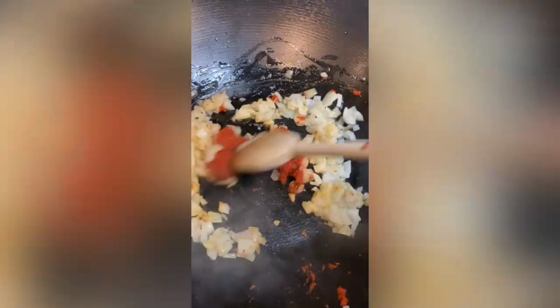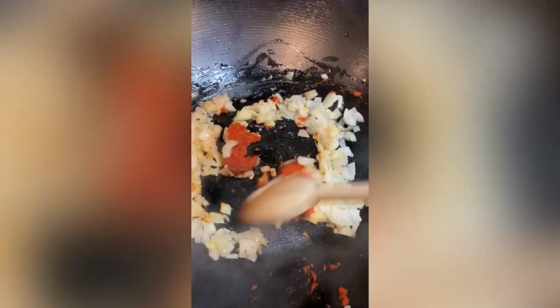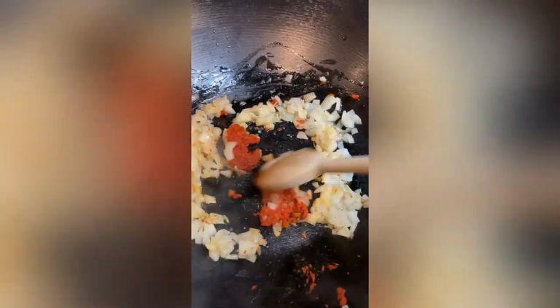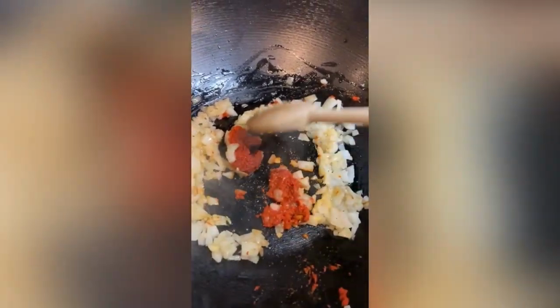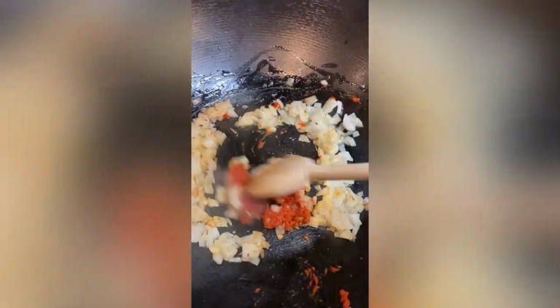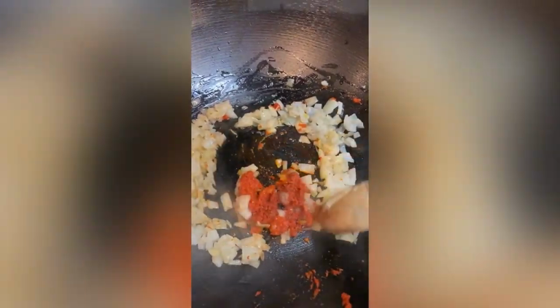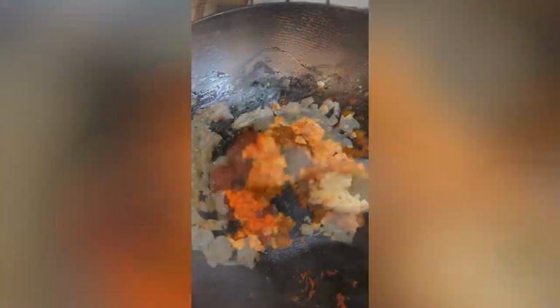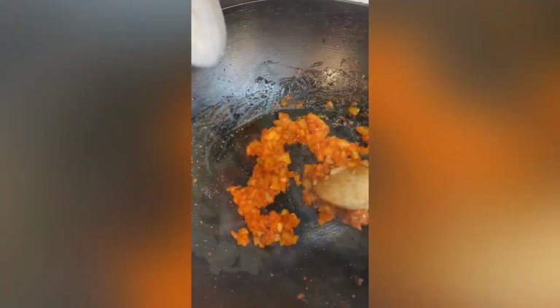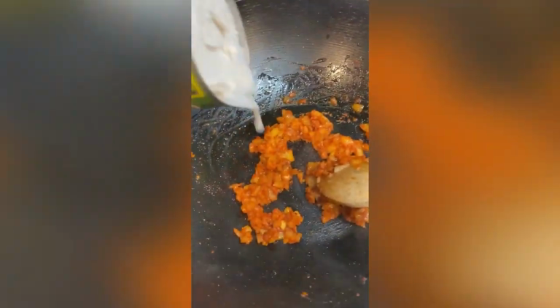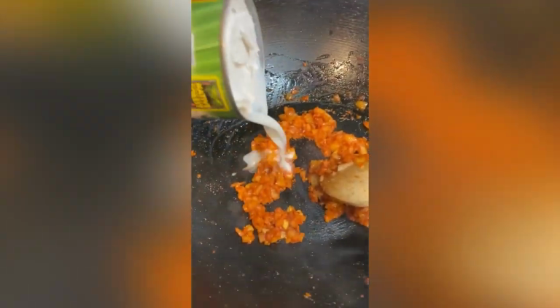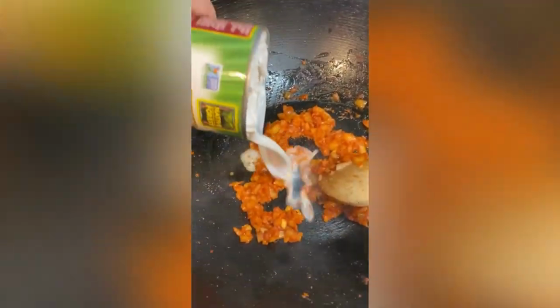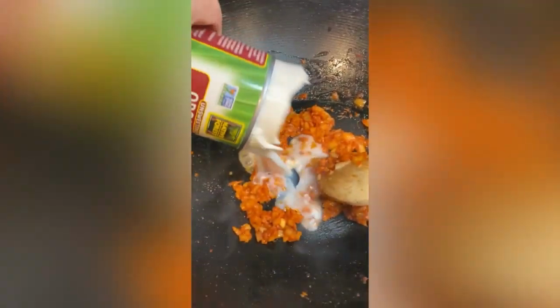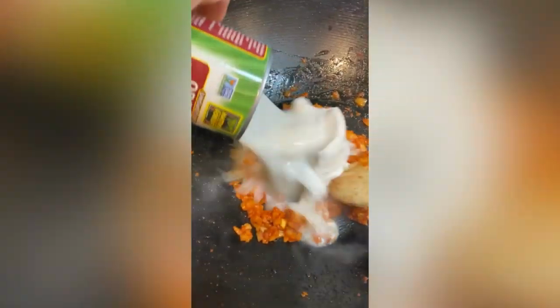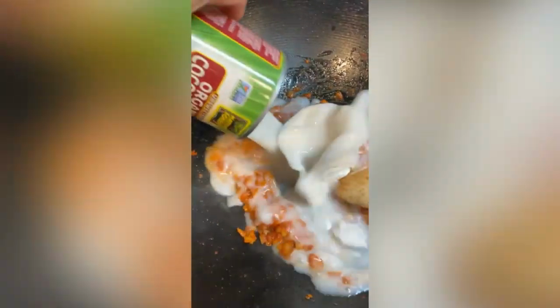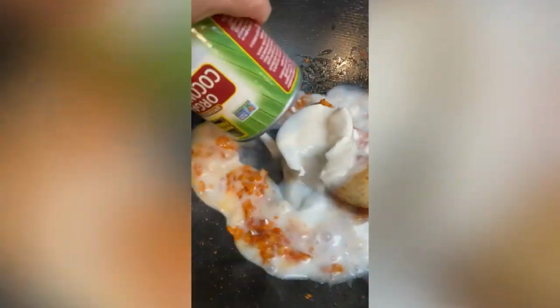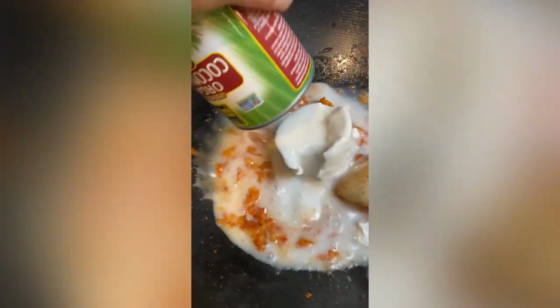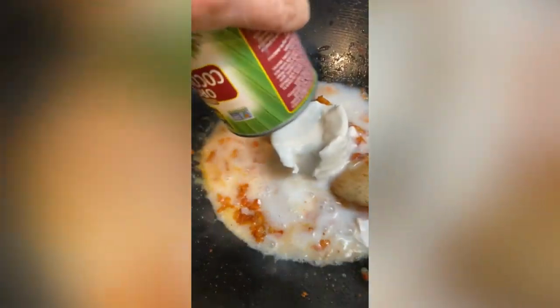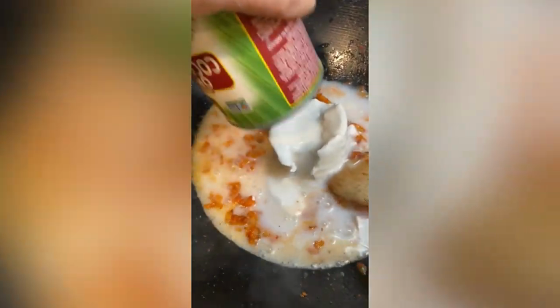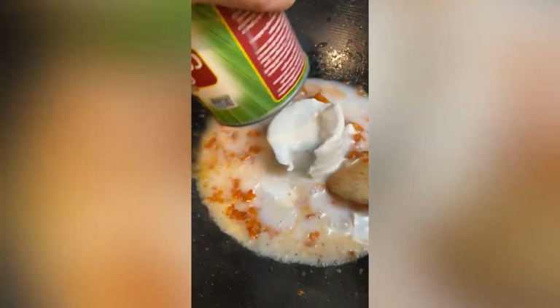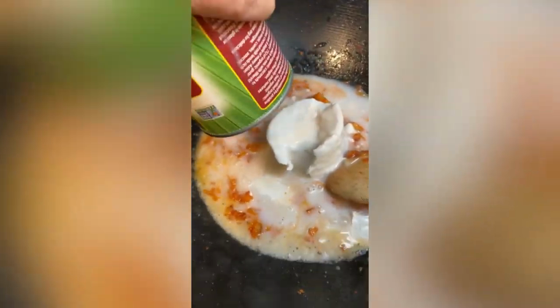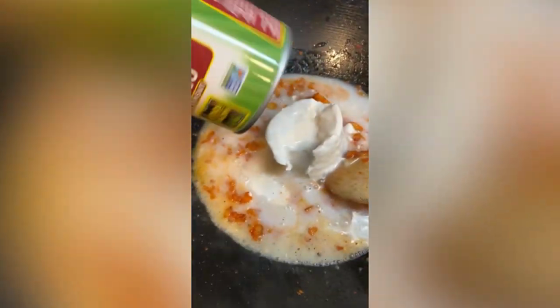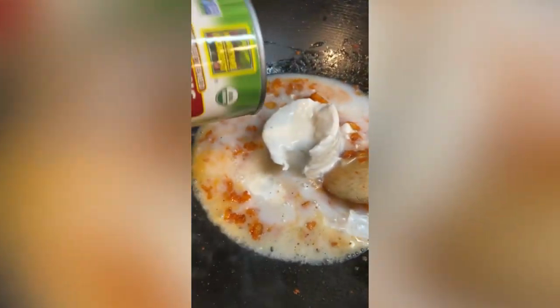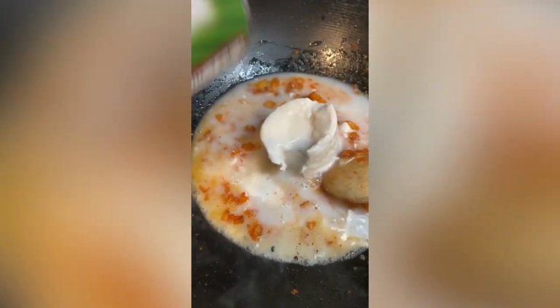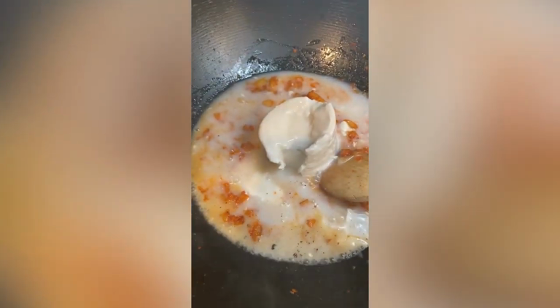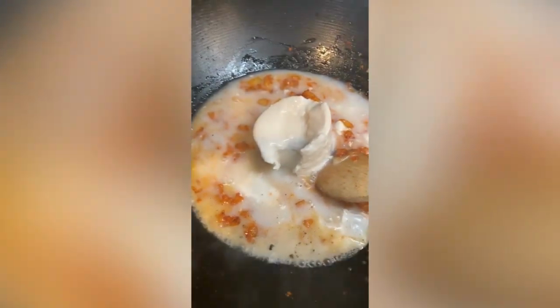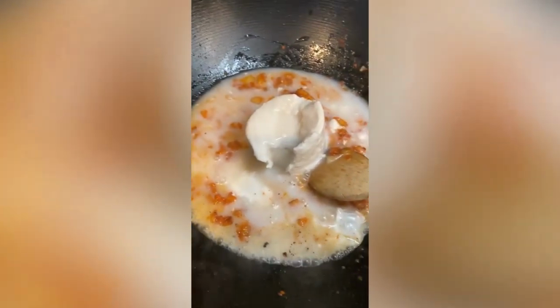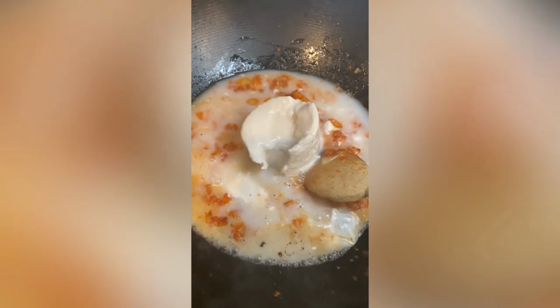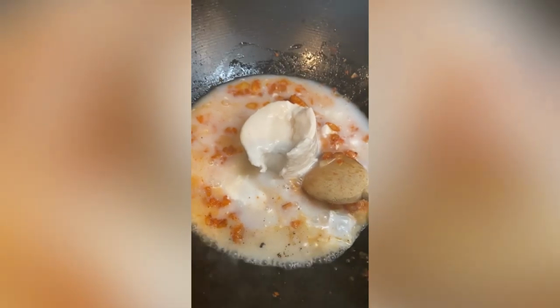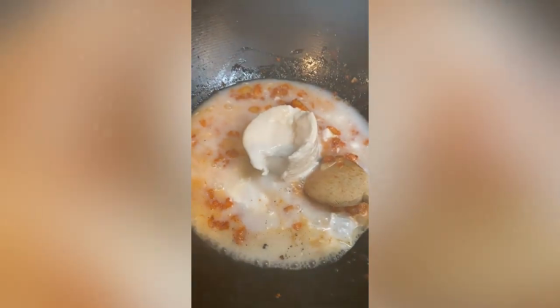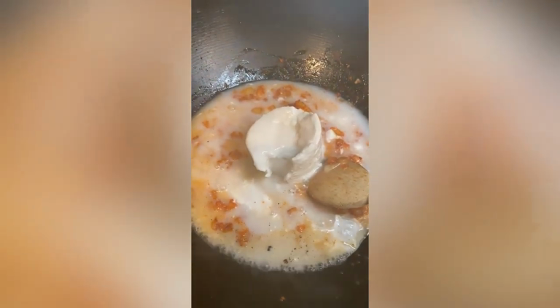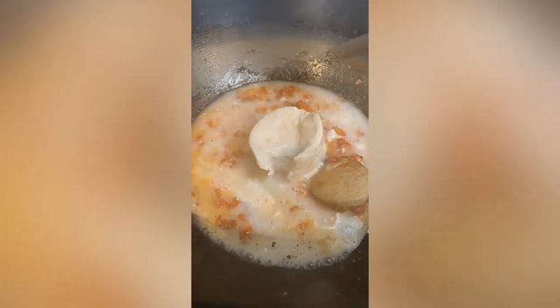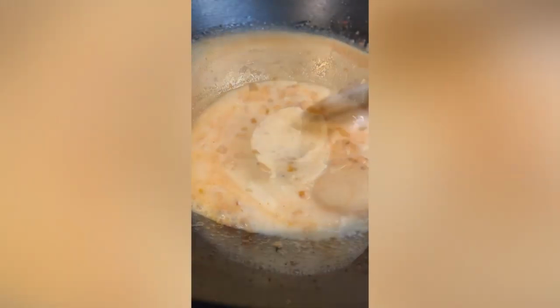Stir in some red curry paste, a can of full fat coconut milk, and give it a little stir.